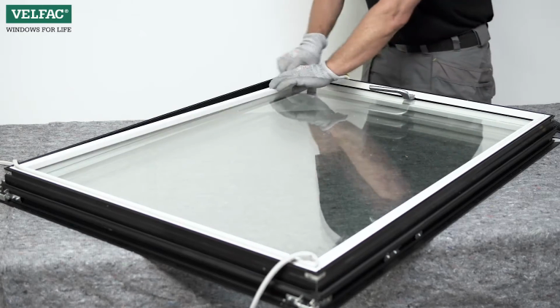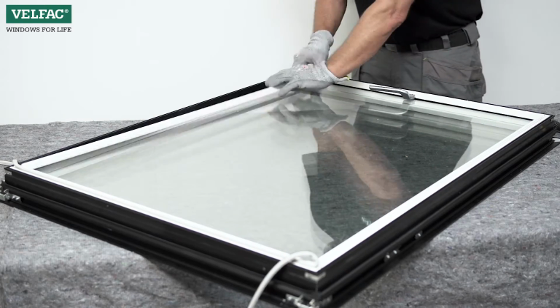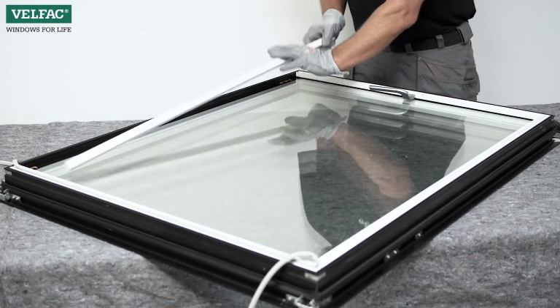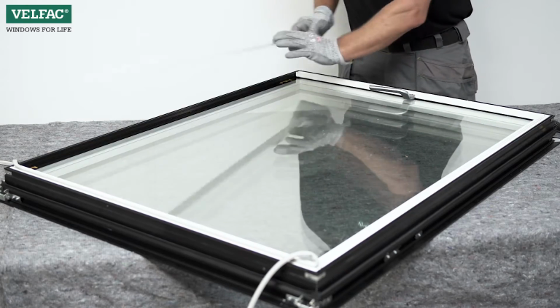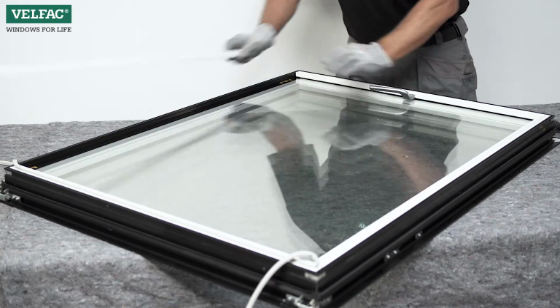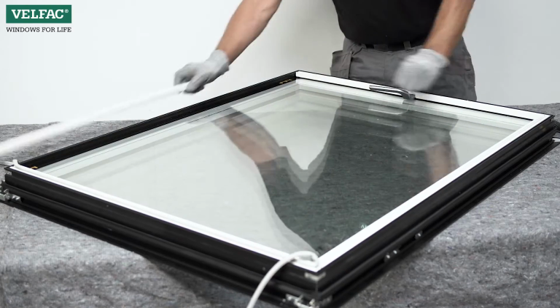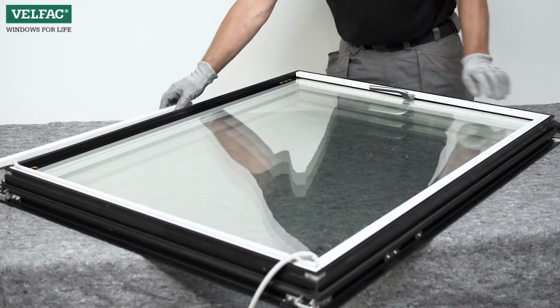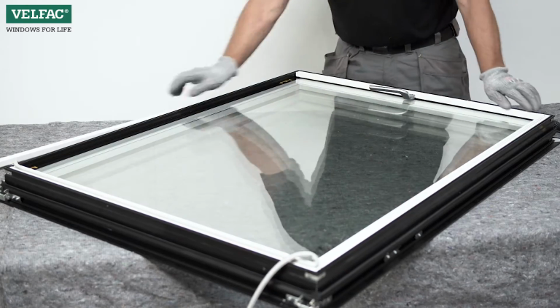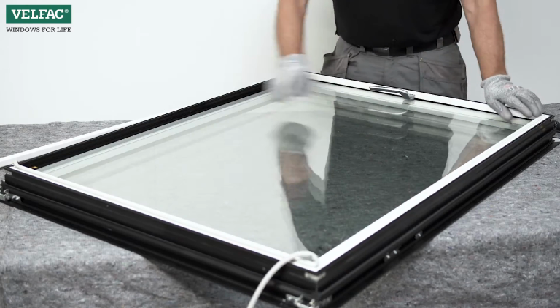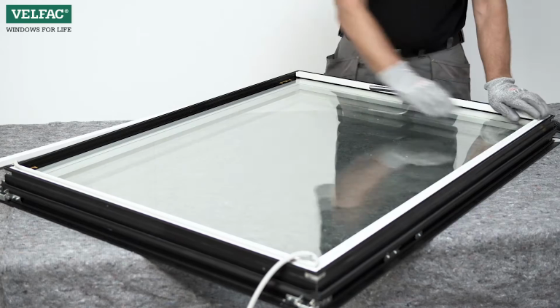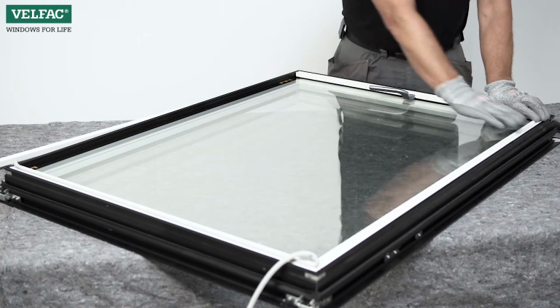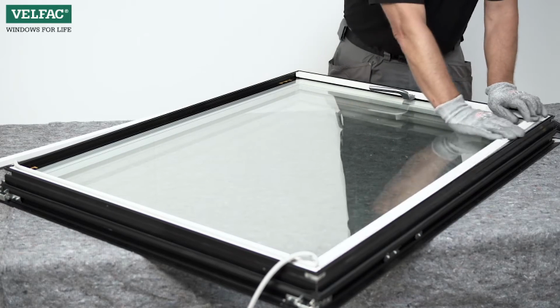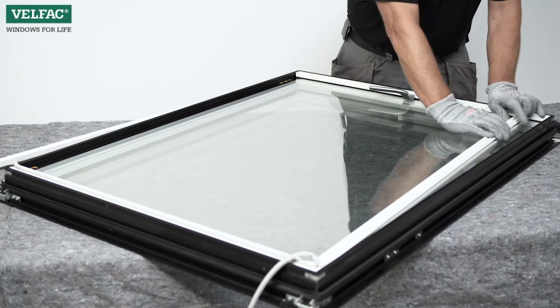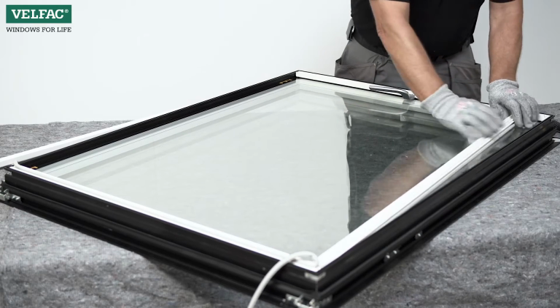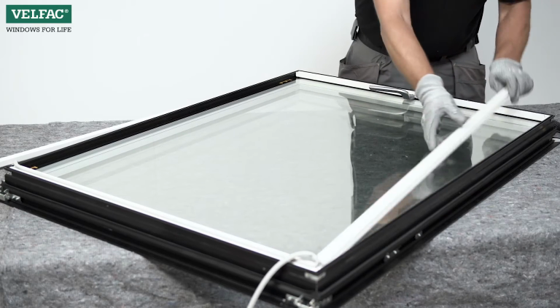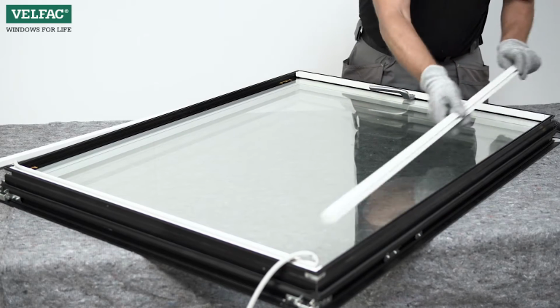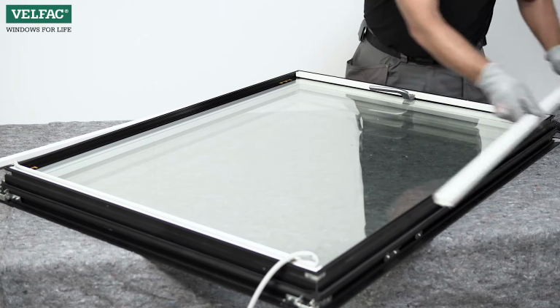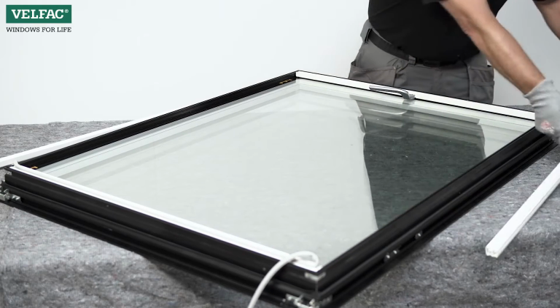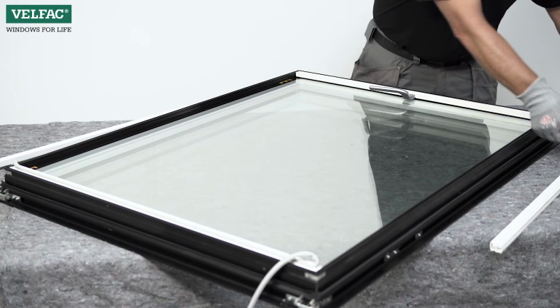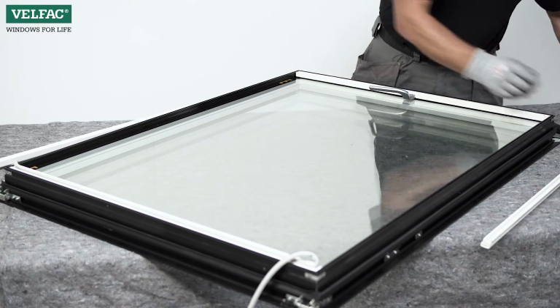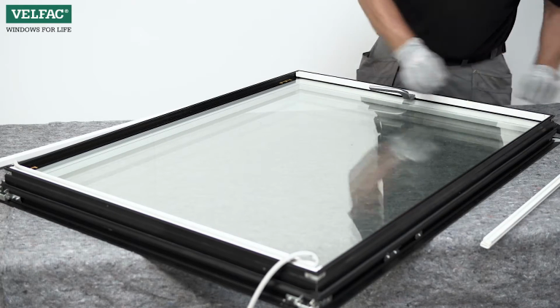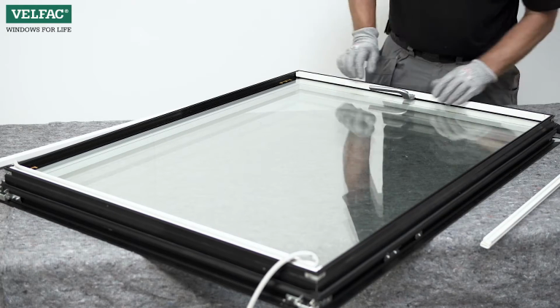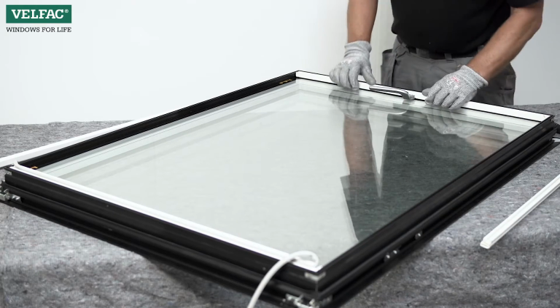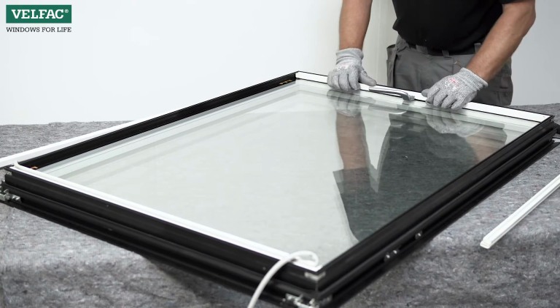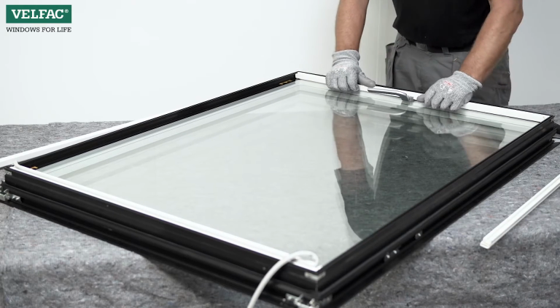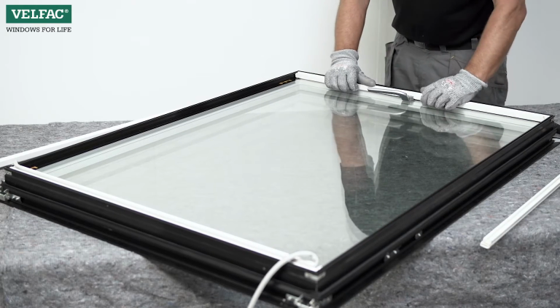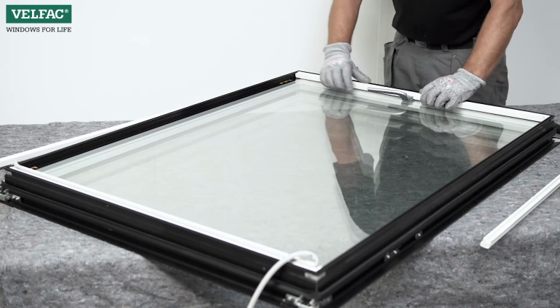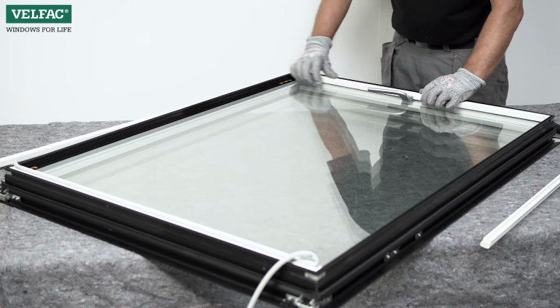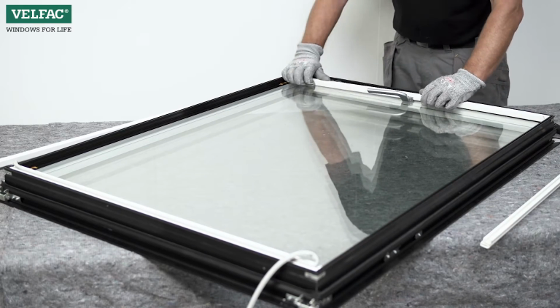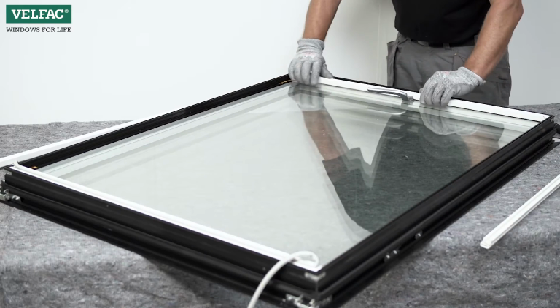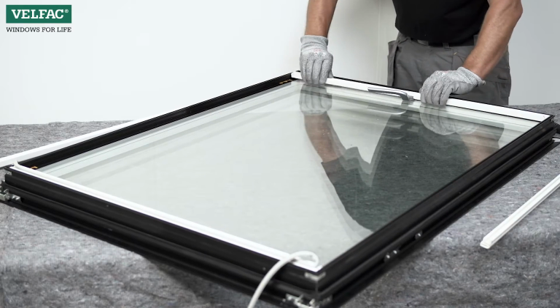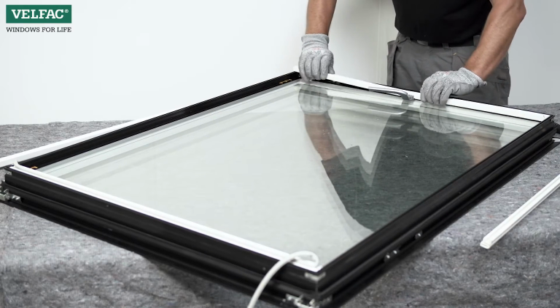Press the glazing beads free and remove them — first the sides, then the bottom and top.